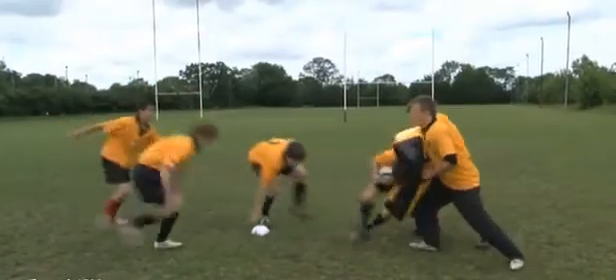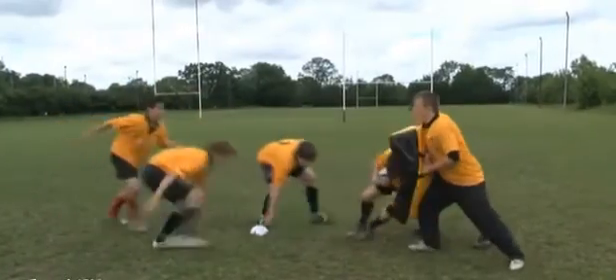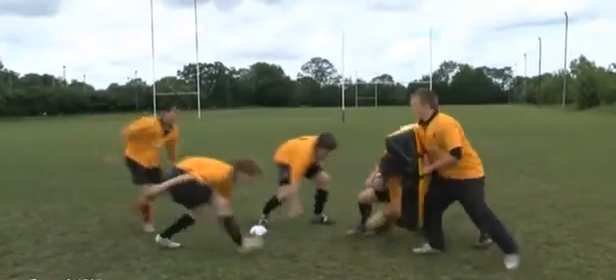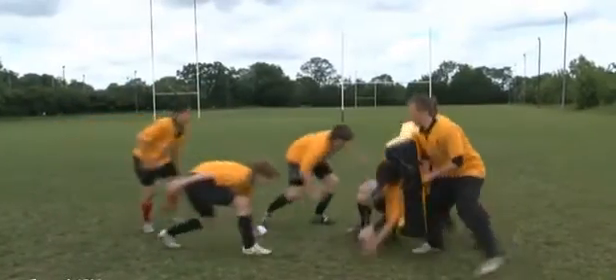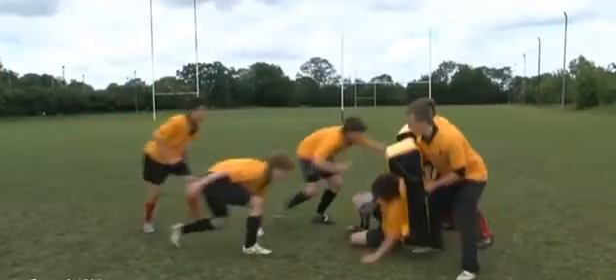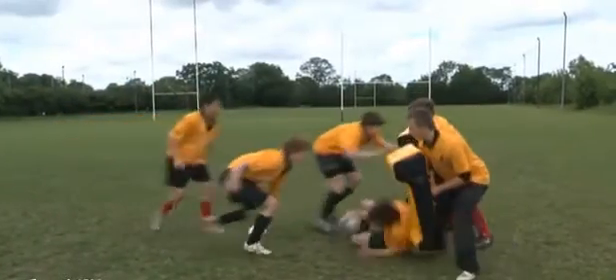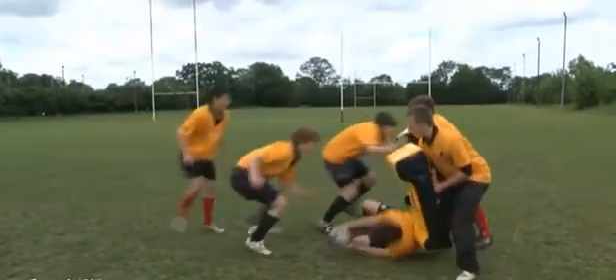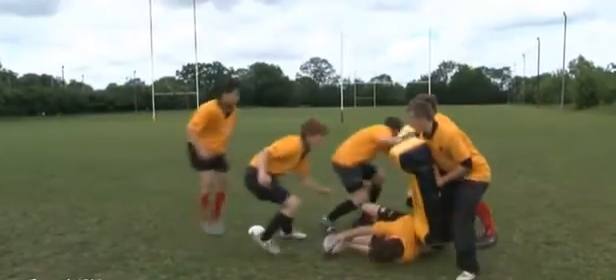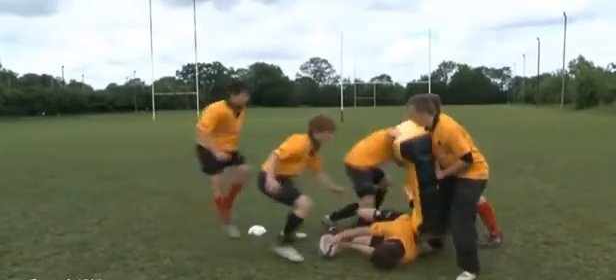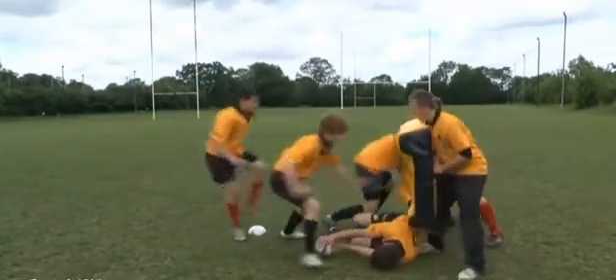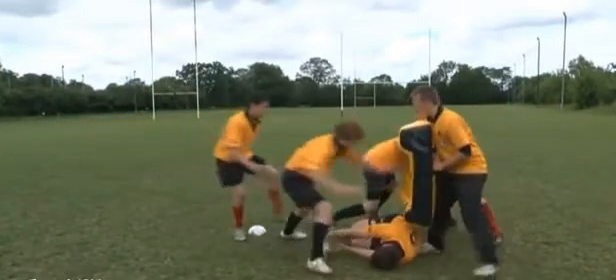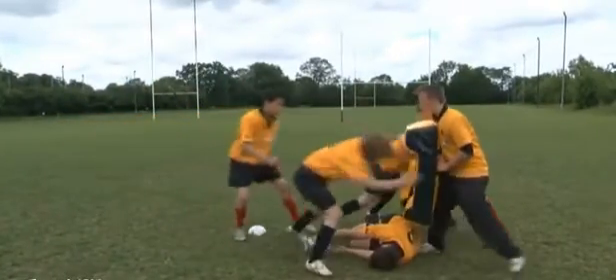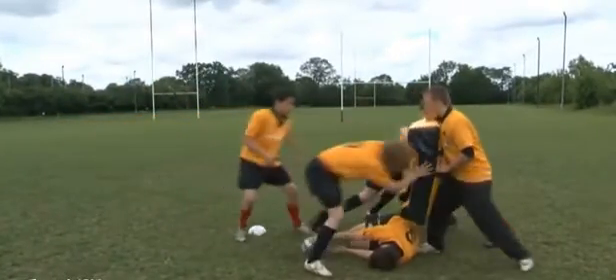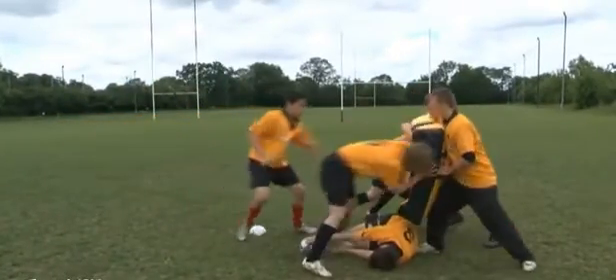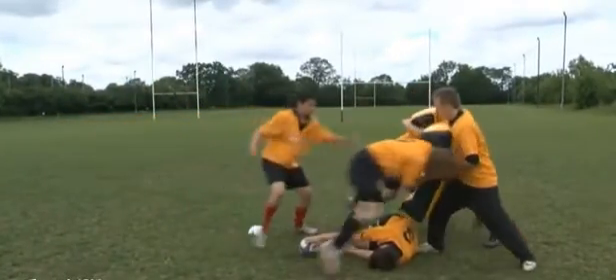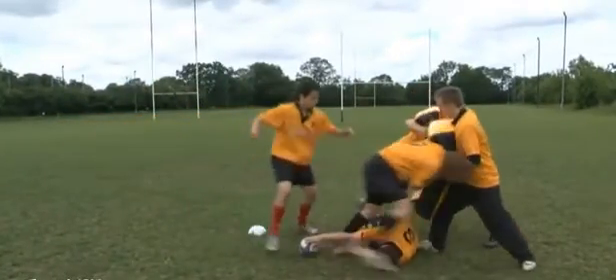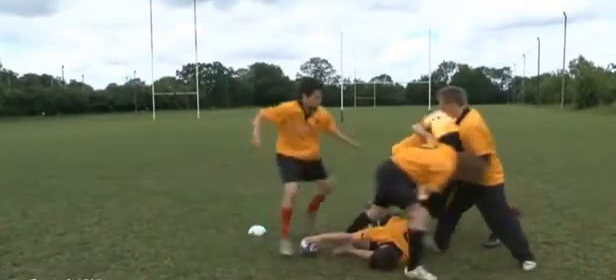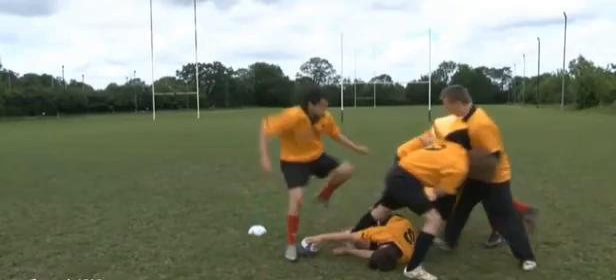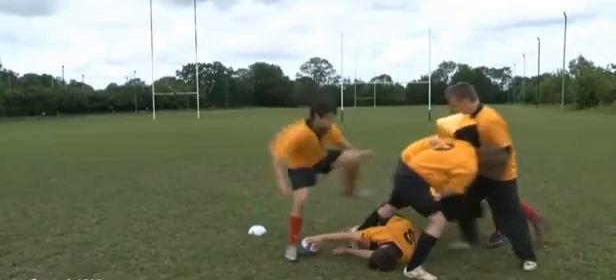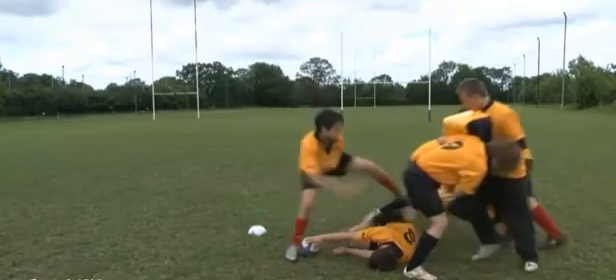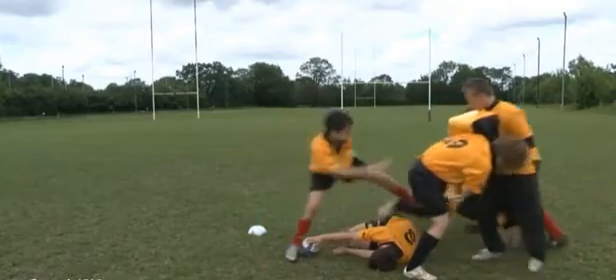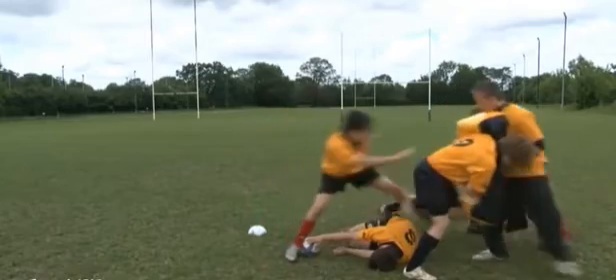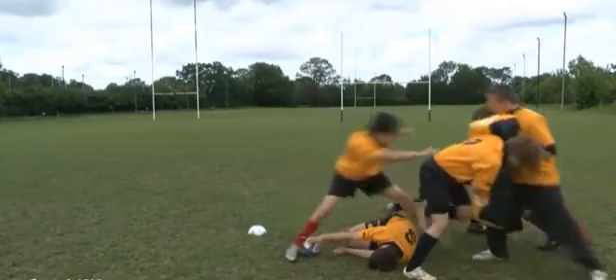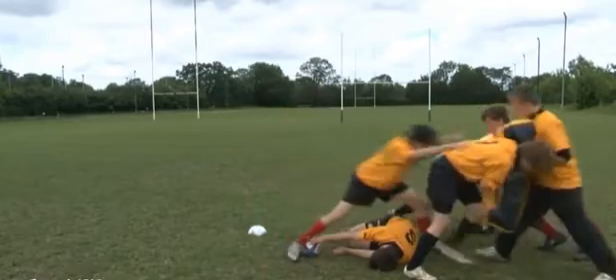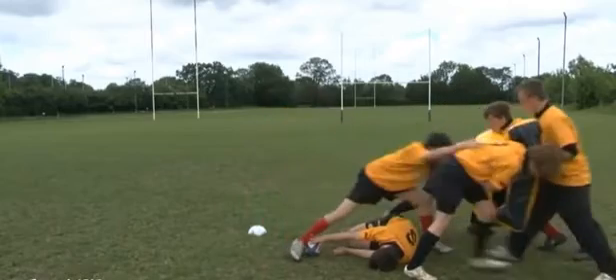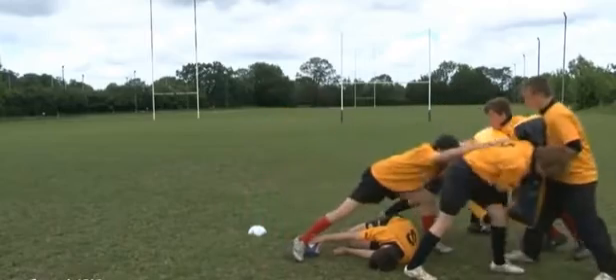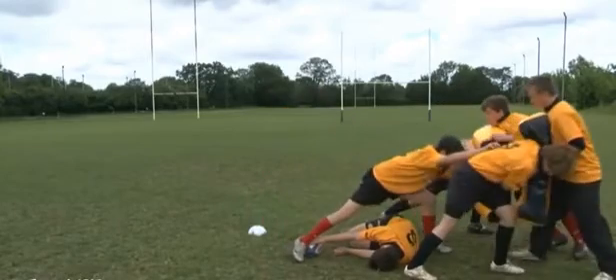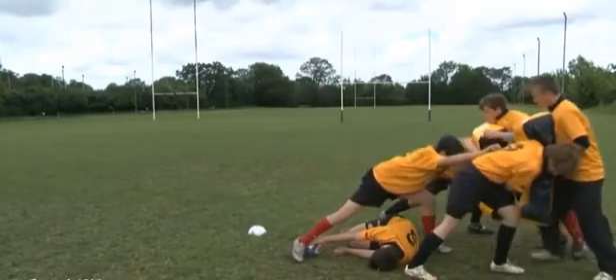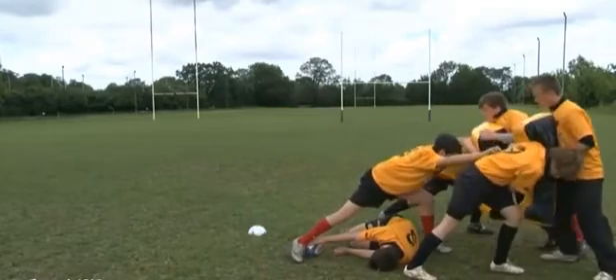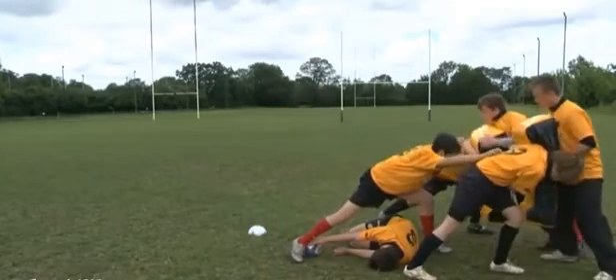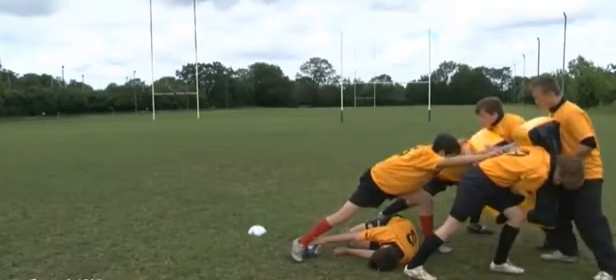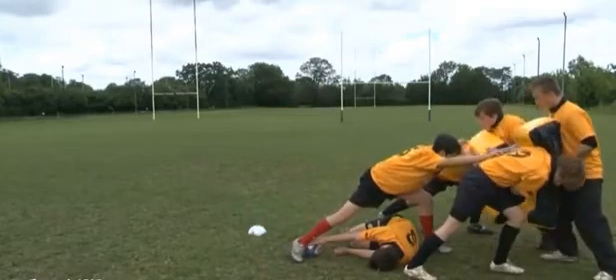The final drill is more like a game situation where the last player stays in contact with the ruck.